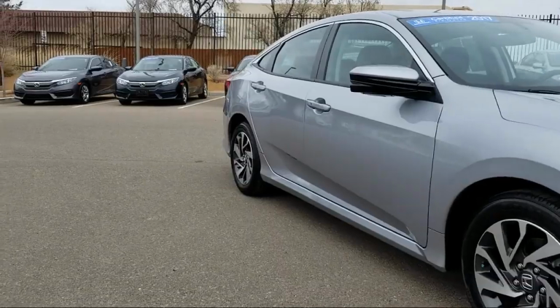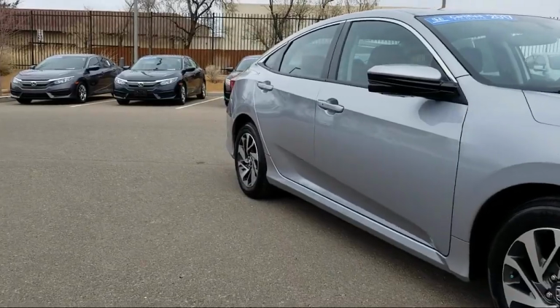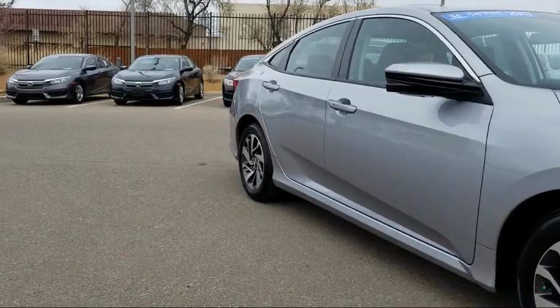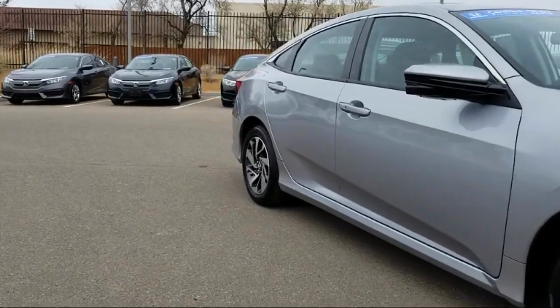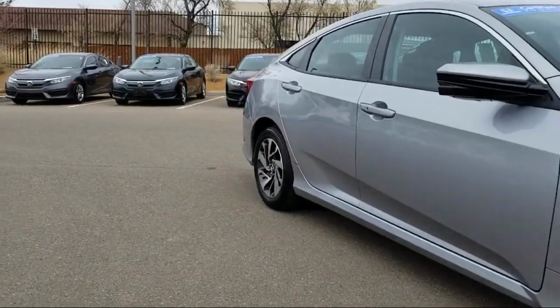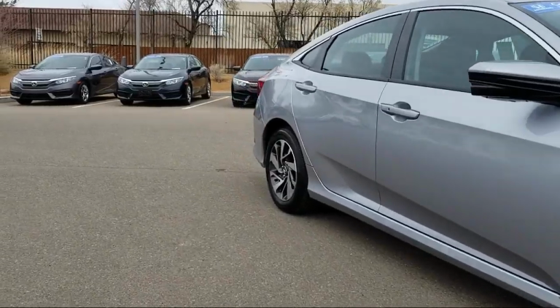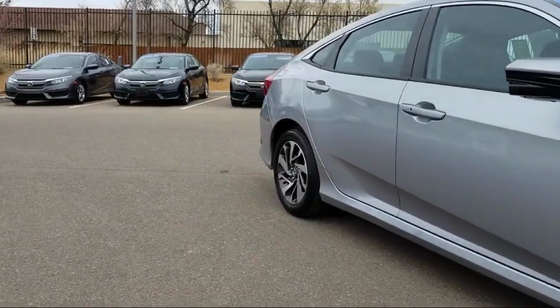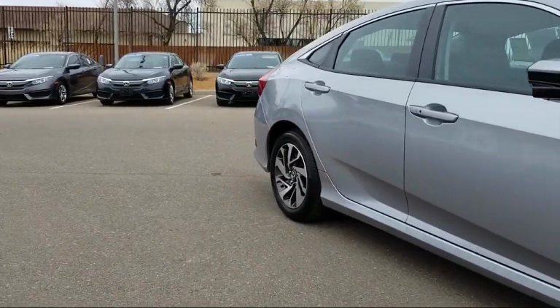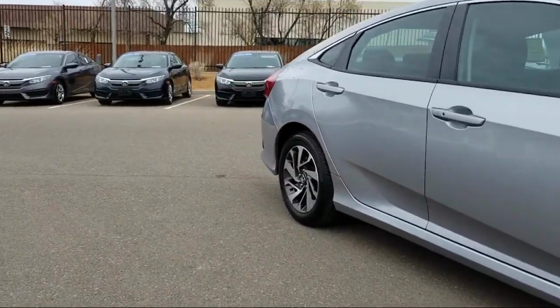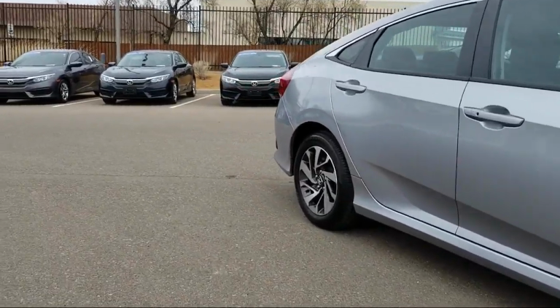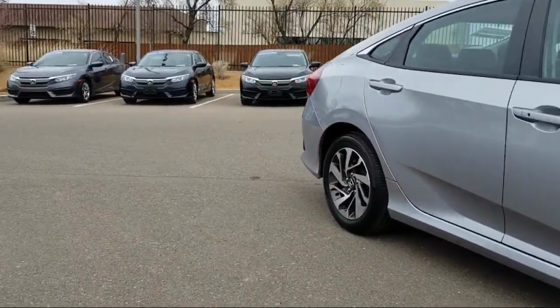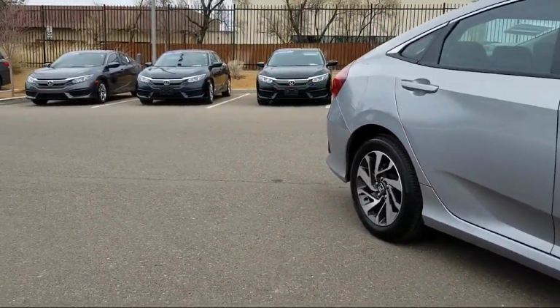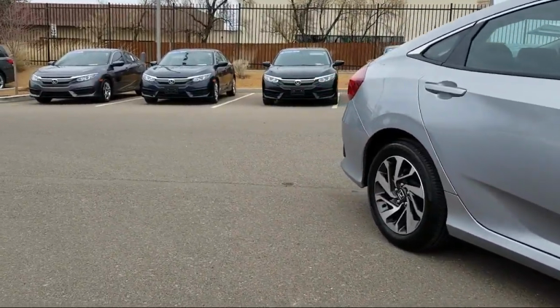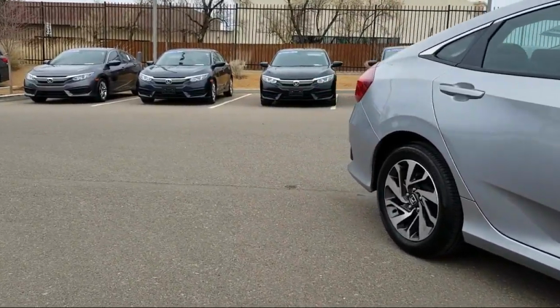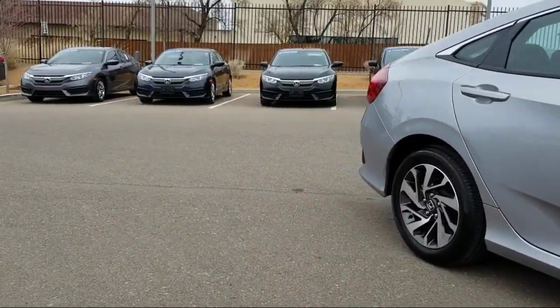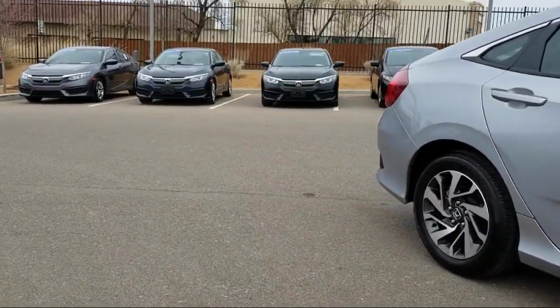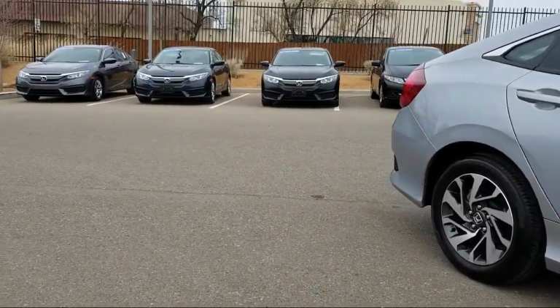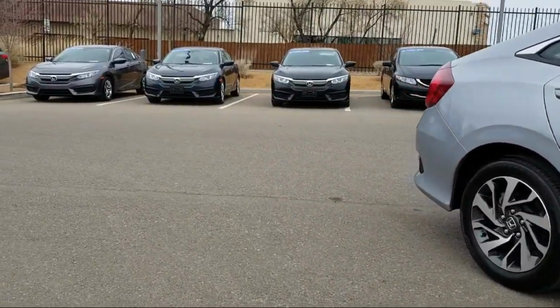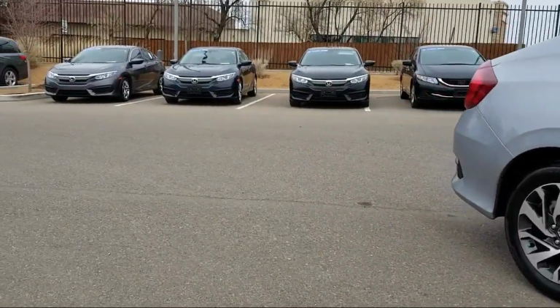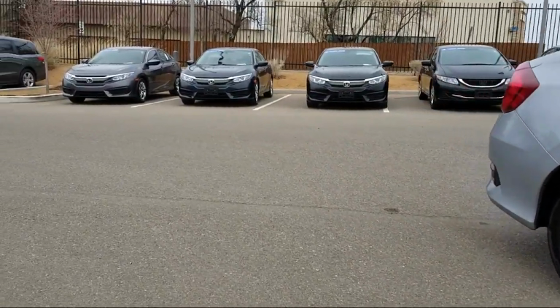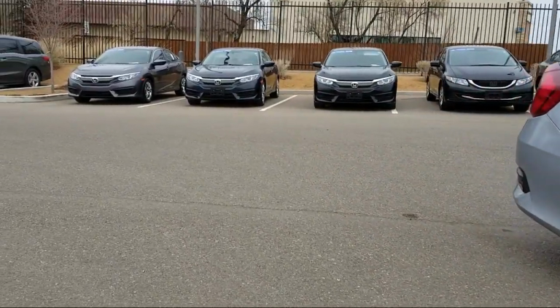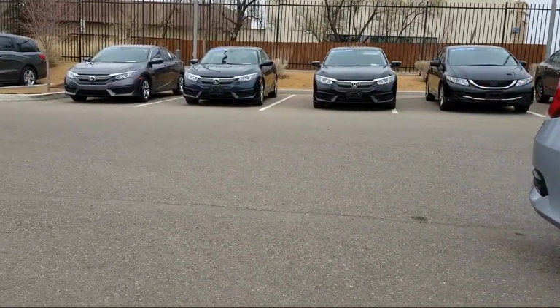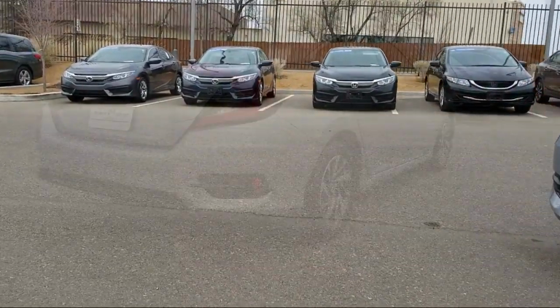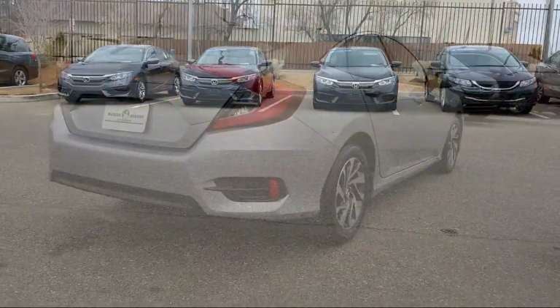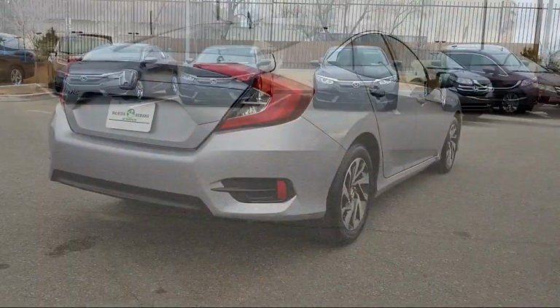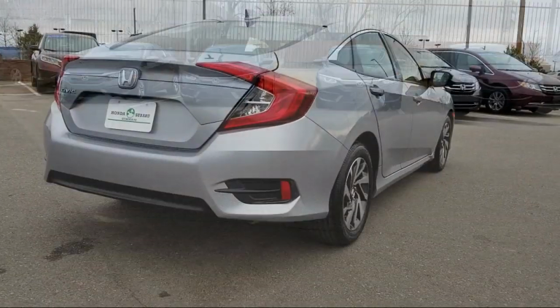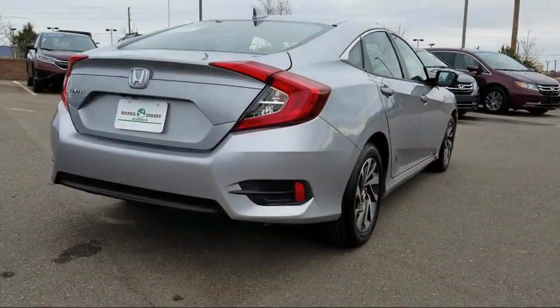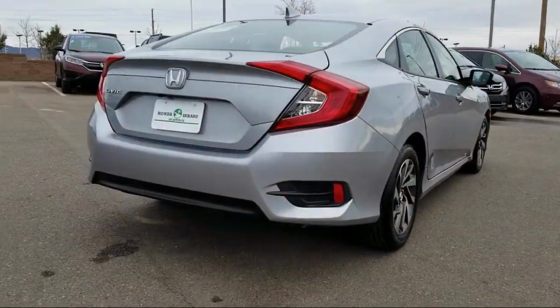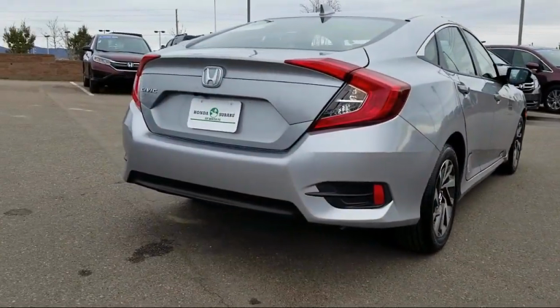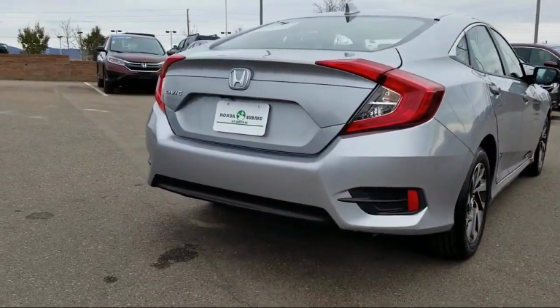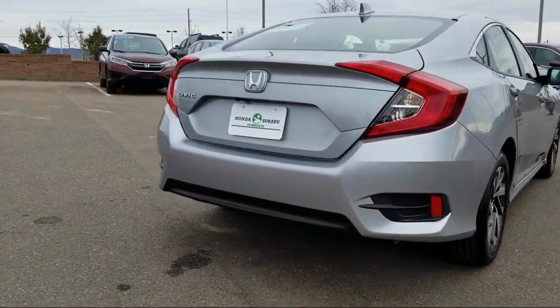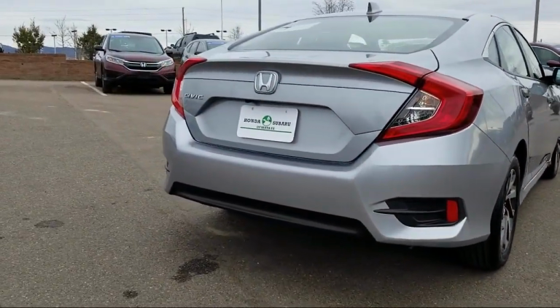4-Wheel Disc Brakes, Rear Defroster, Brake Assist, and has less than 10,000 miles on the odometer.